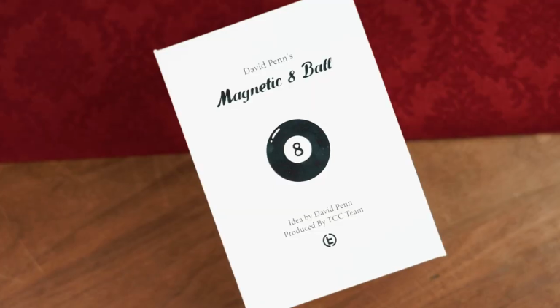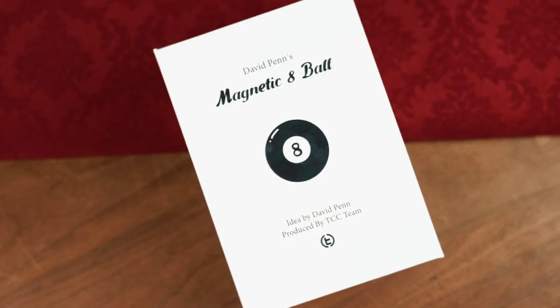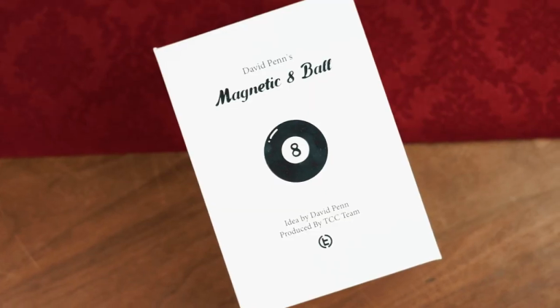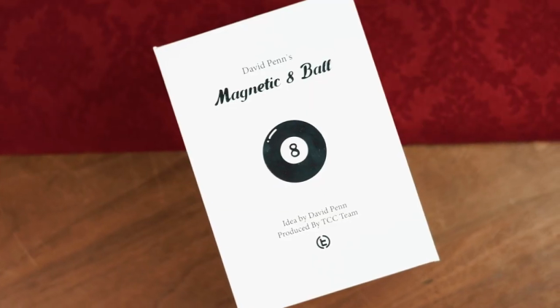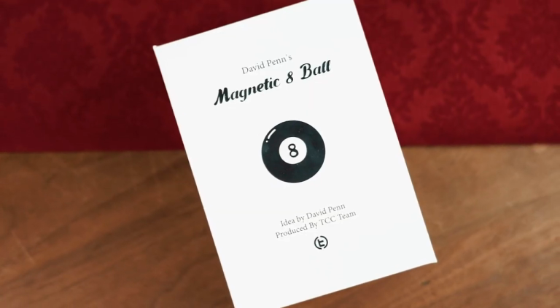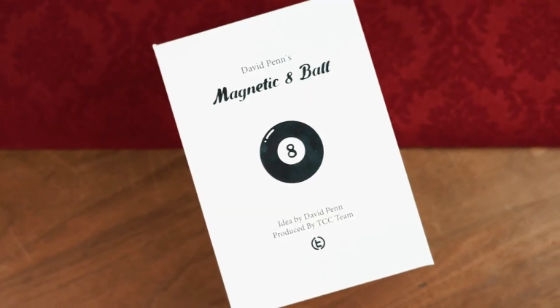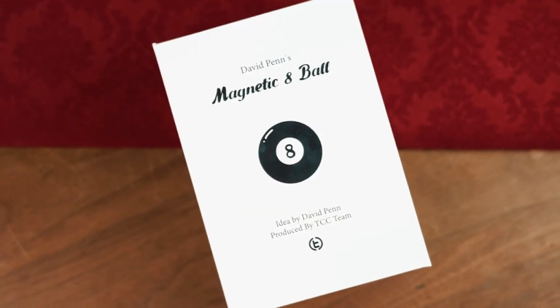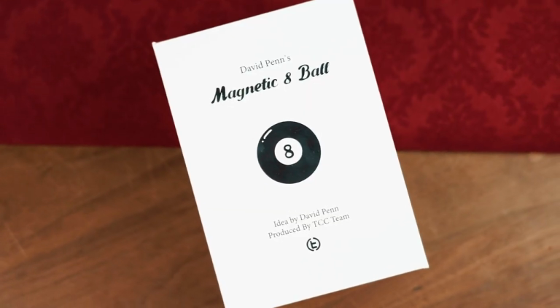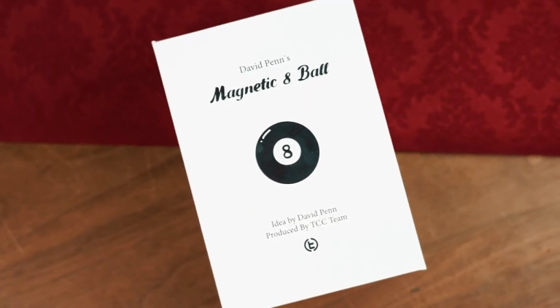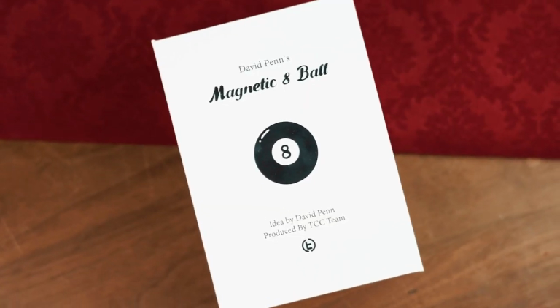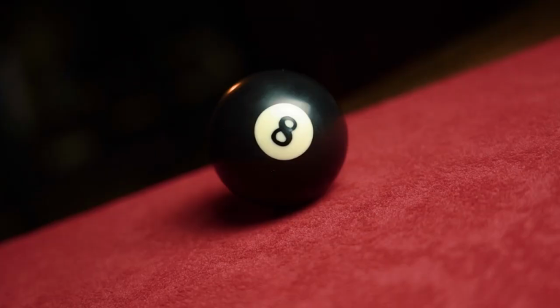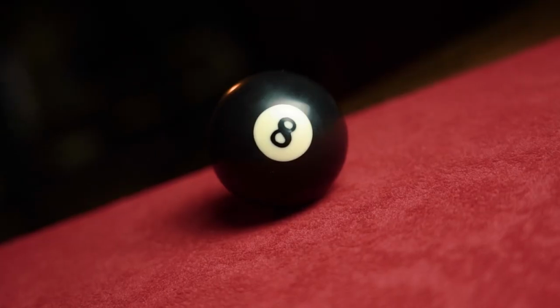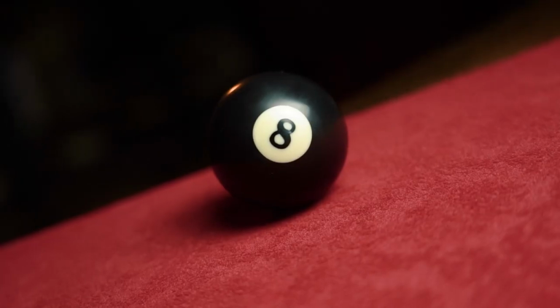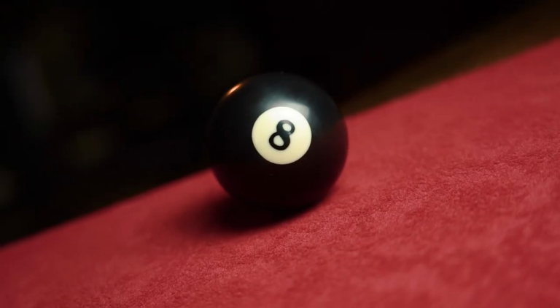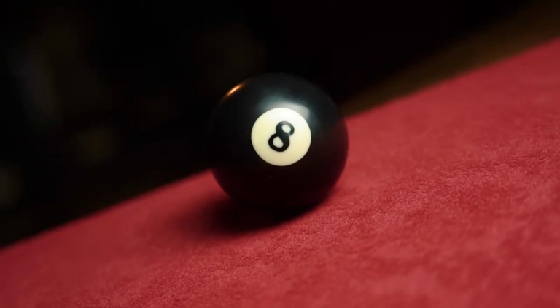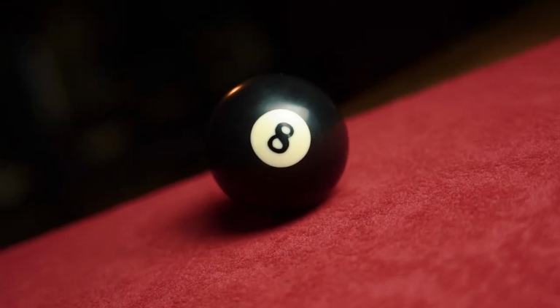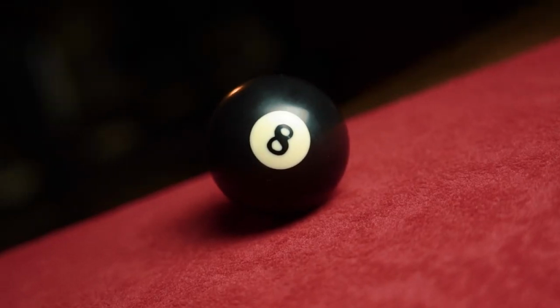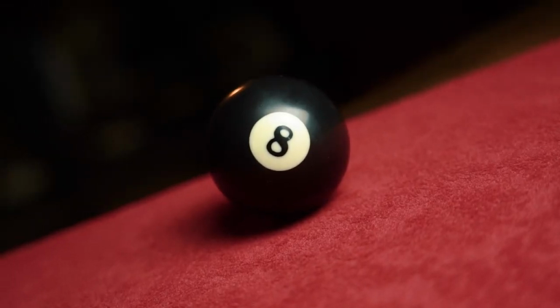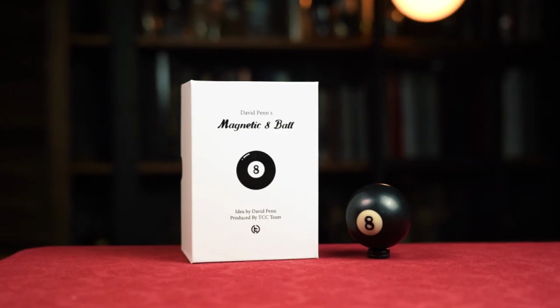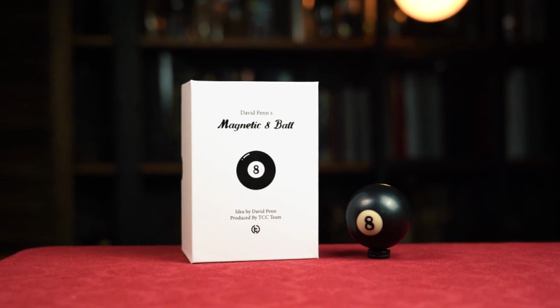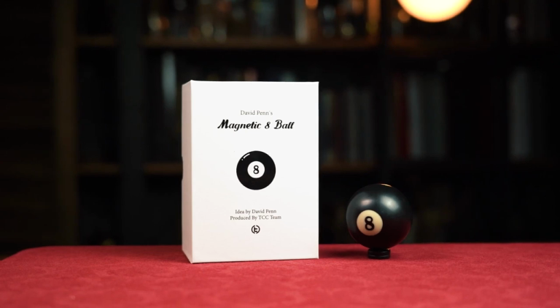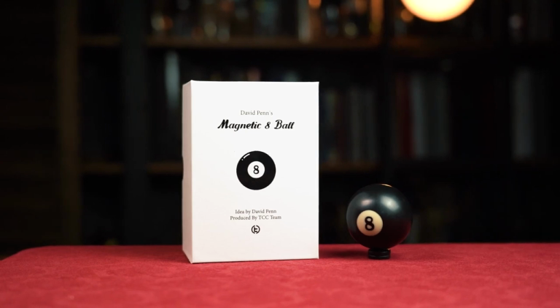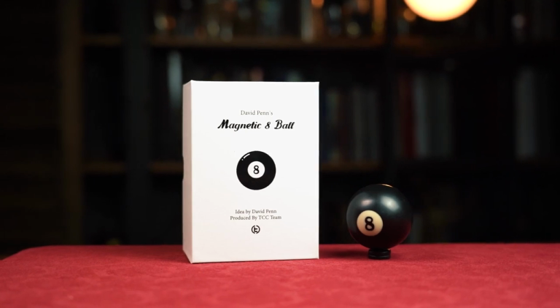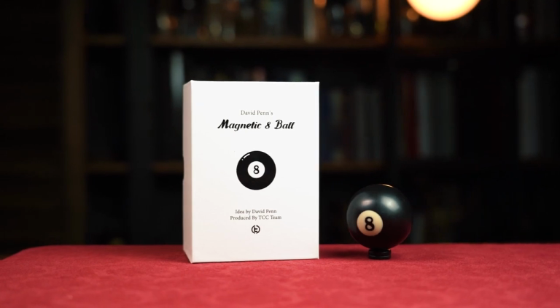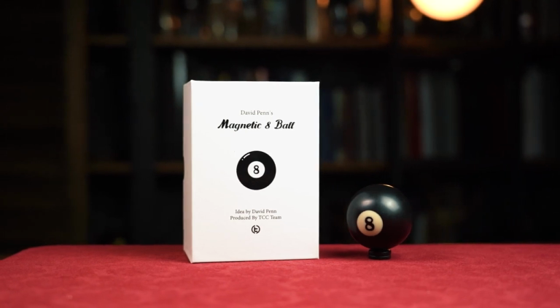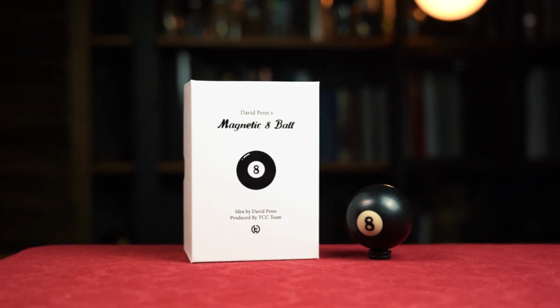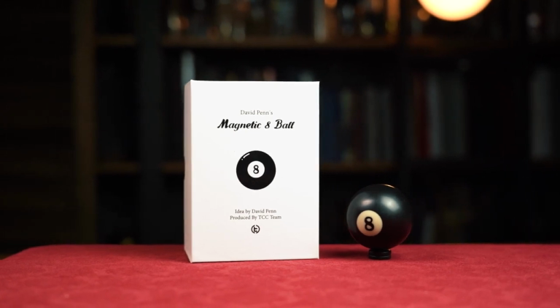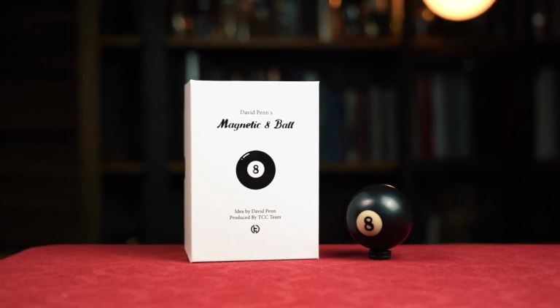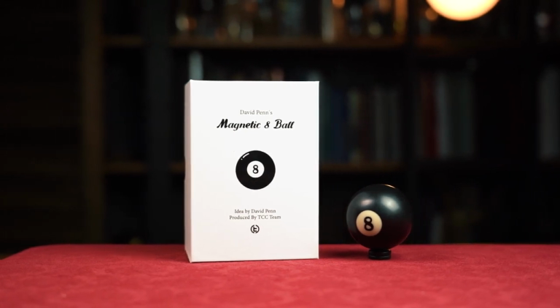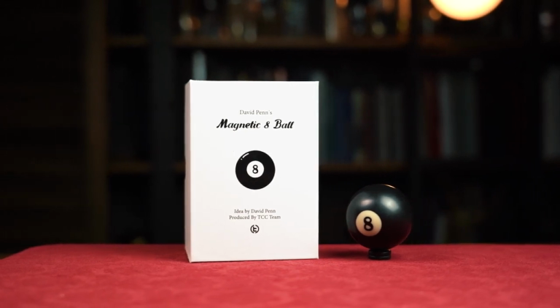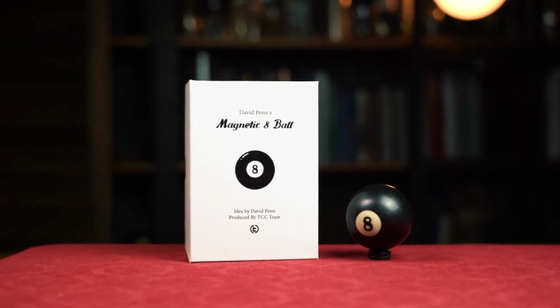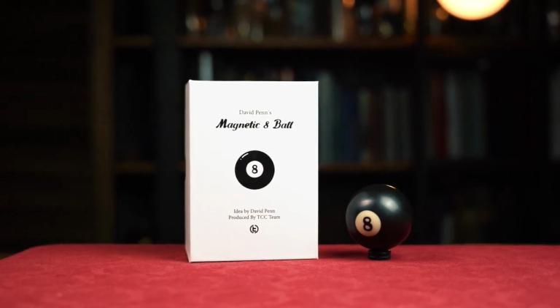This visually shocking piece of magic has never been so easy and deceptive to perform.